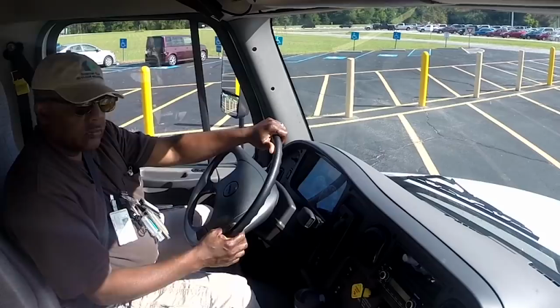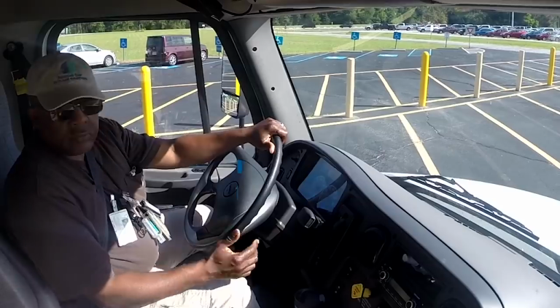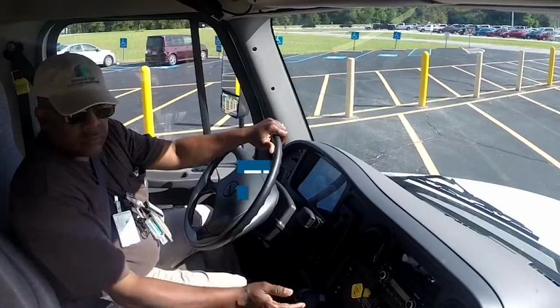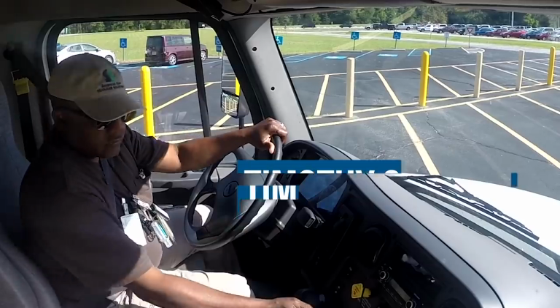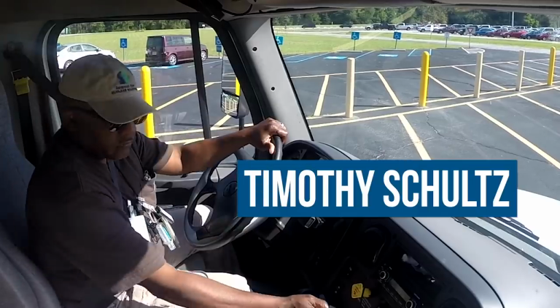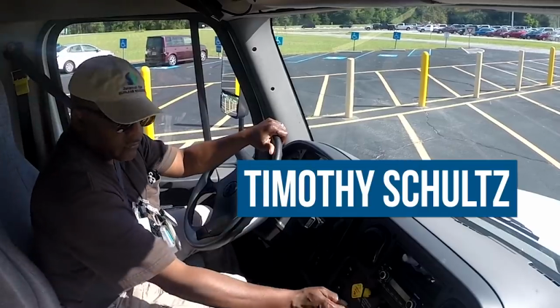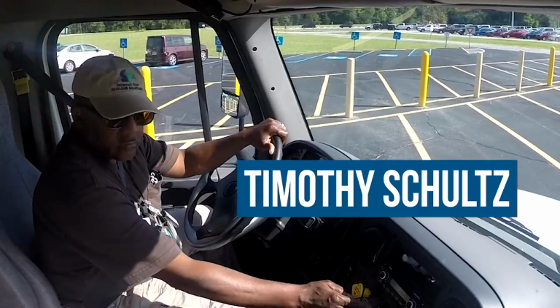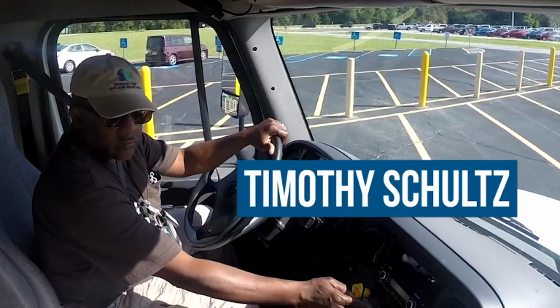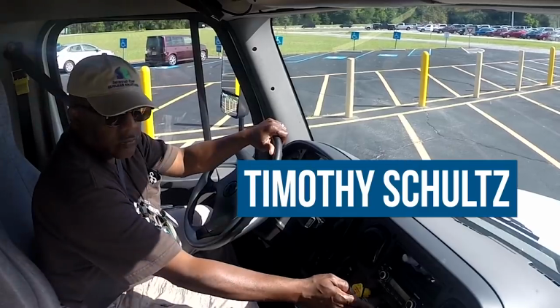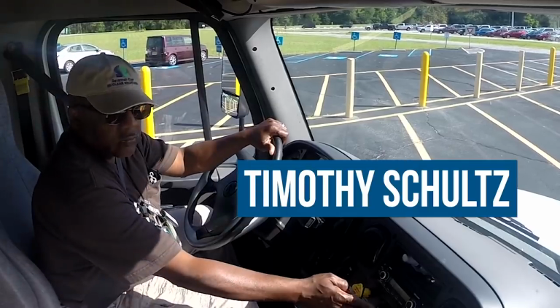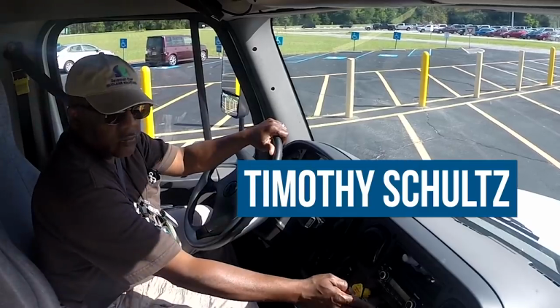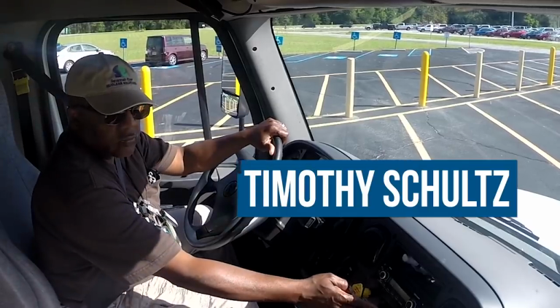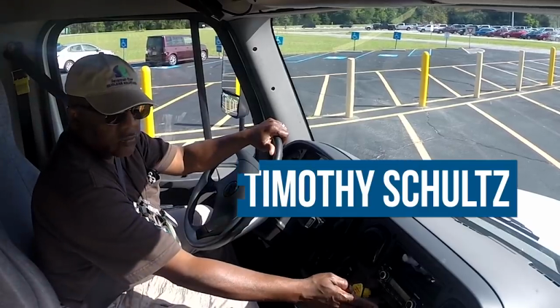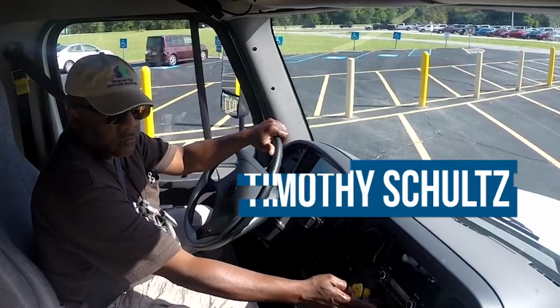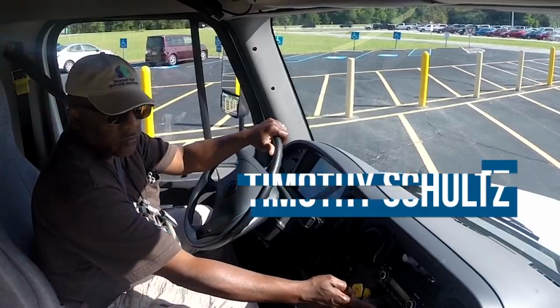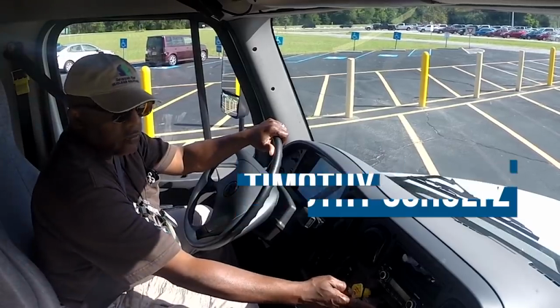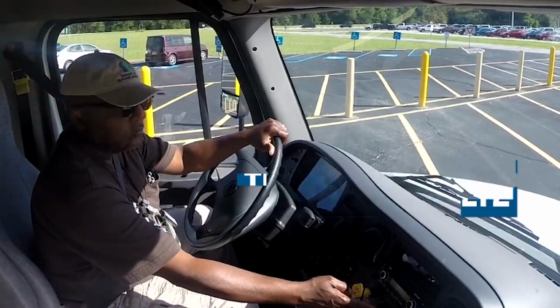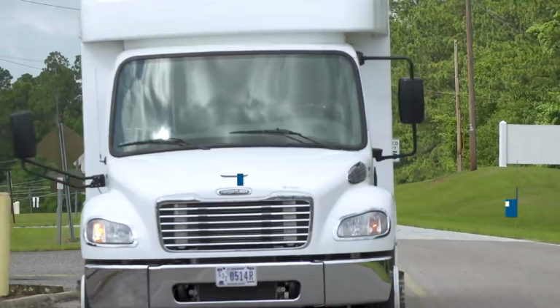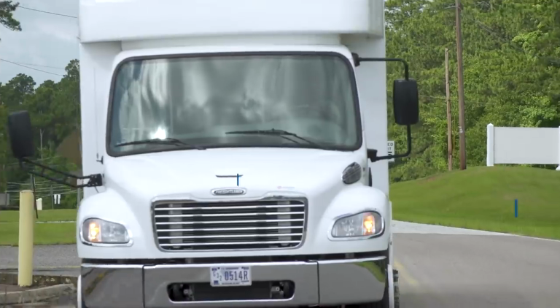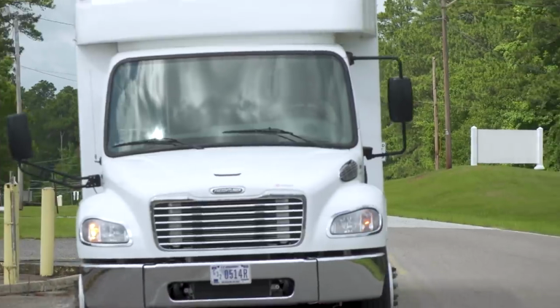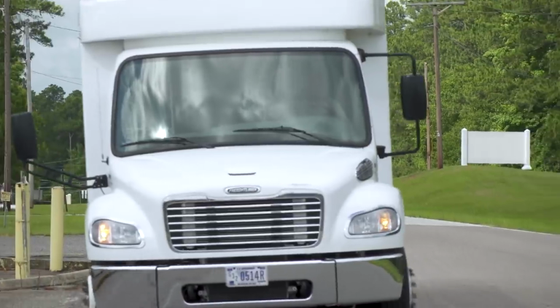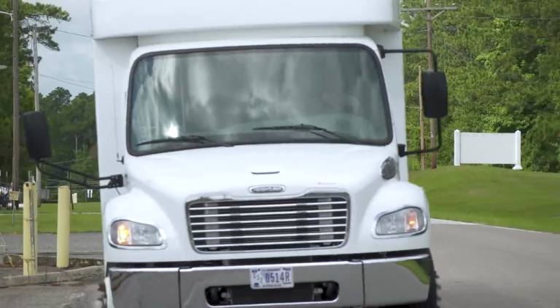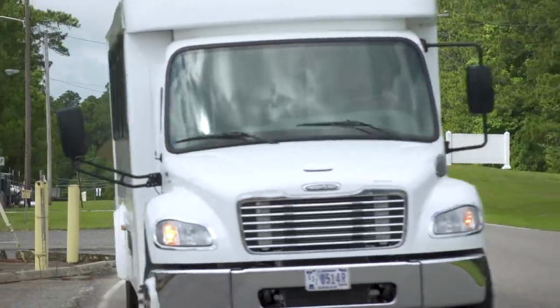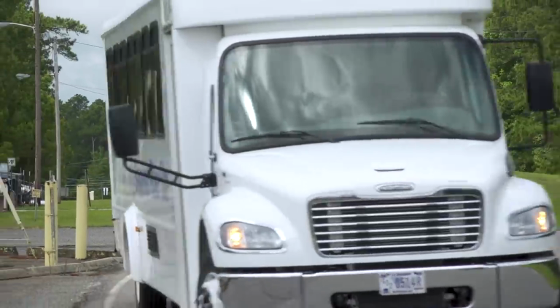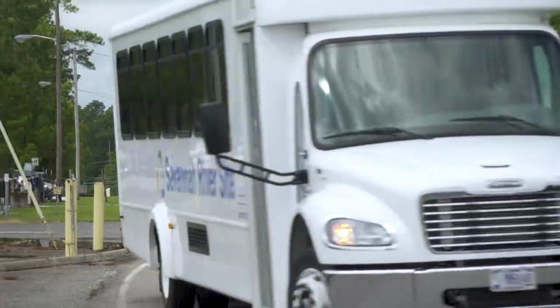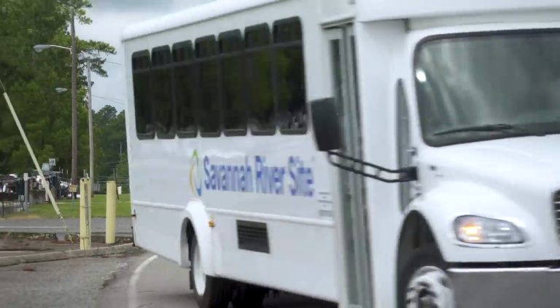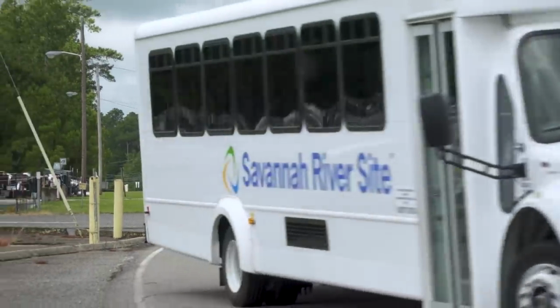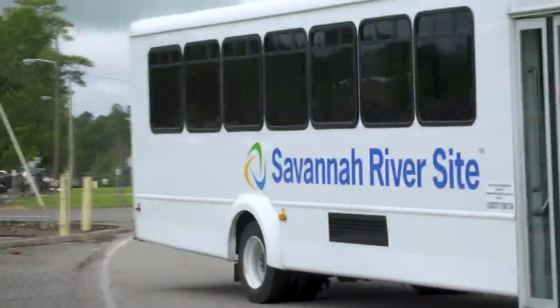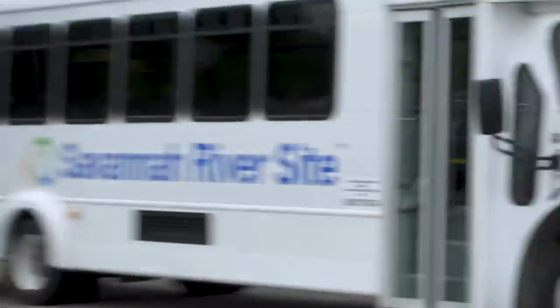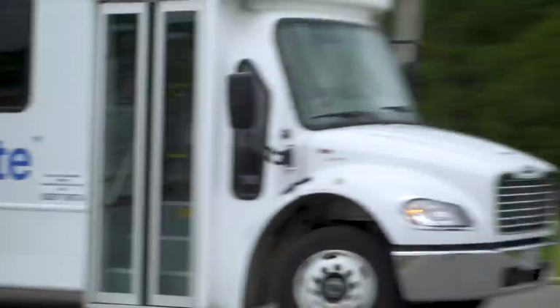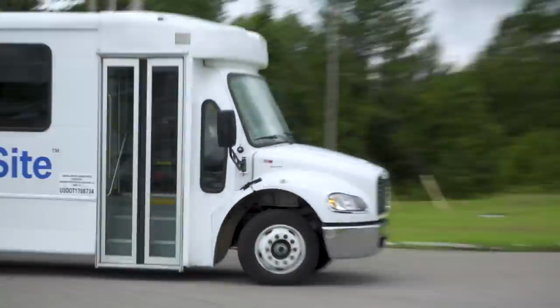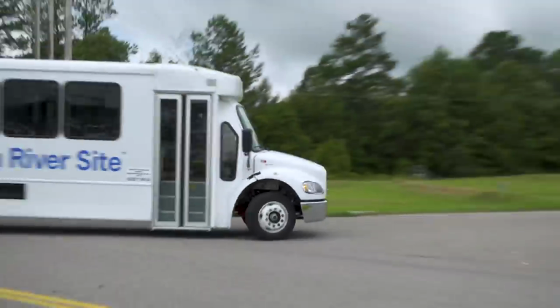For 70 years, Savannah River site has been dedicated to maintaining the highest possible safety and security standards, protecting our workers, the public, the environment, and national security interests. Our driver today is Mr. Tim Schultz, and he and I are proud to show you Savannah River site.